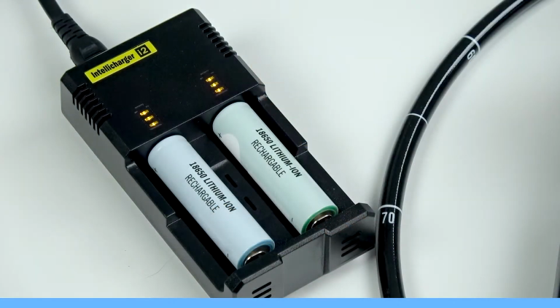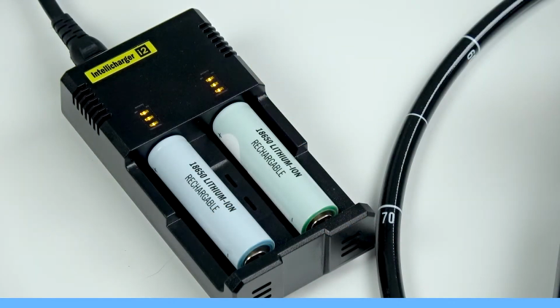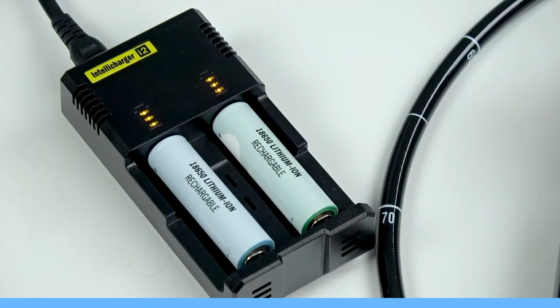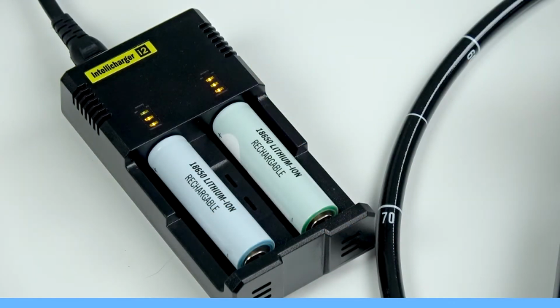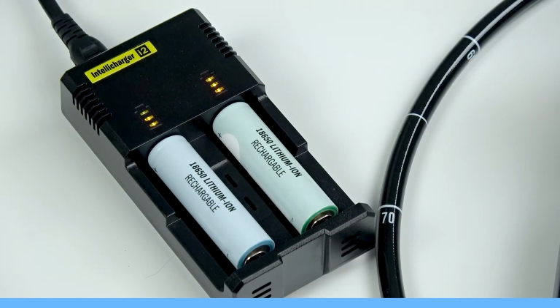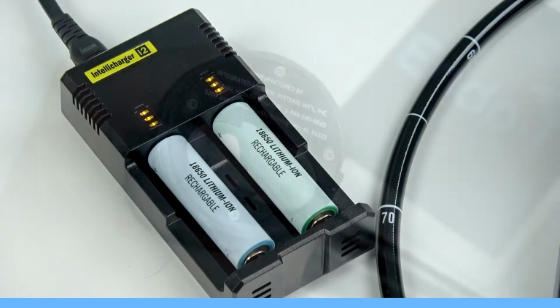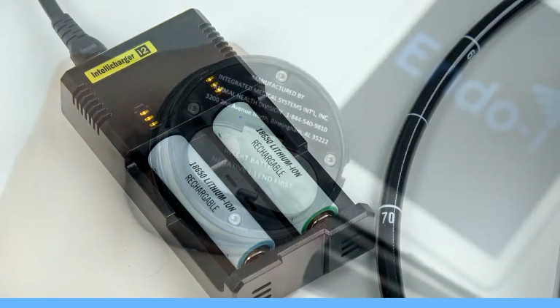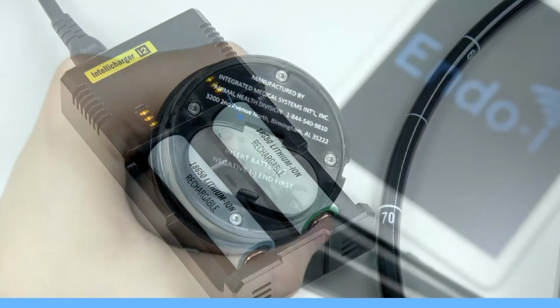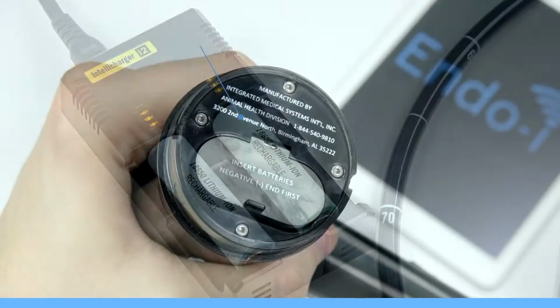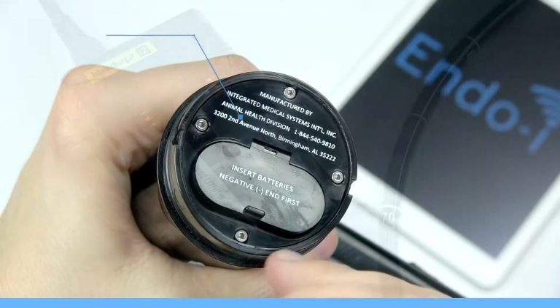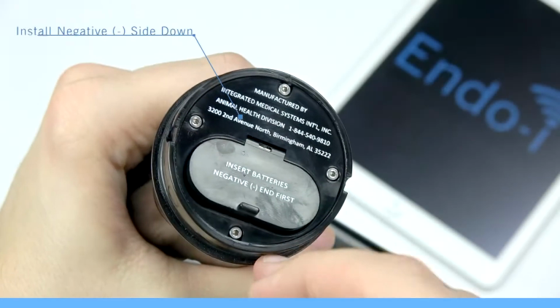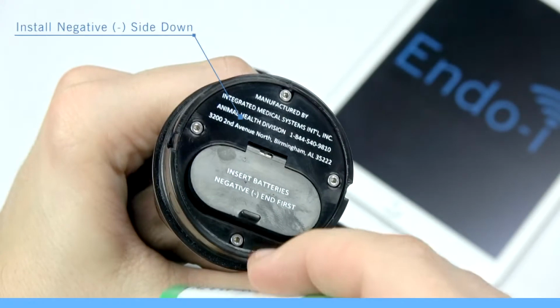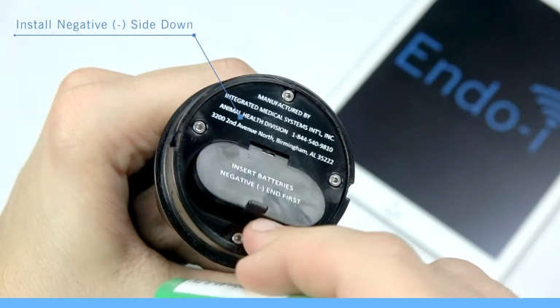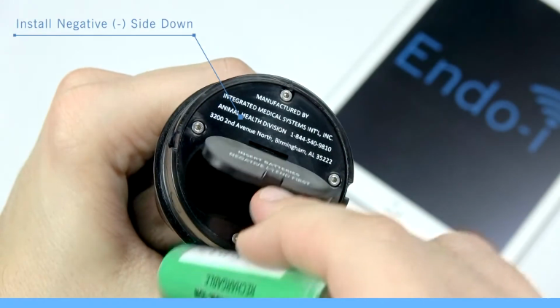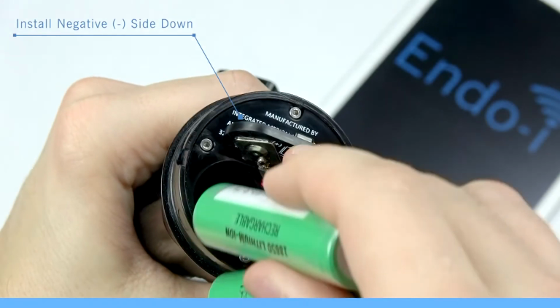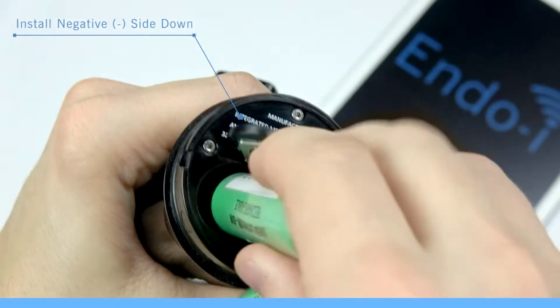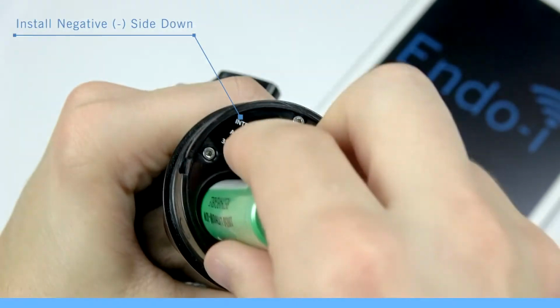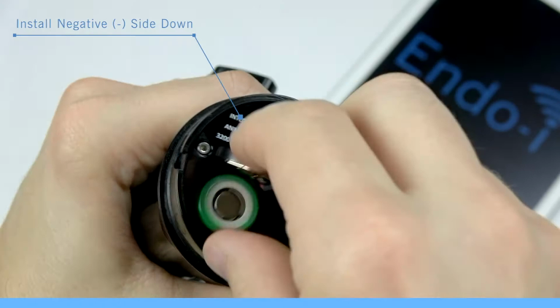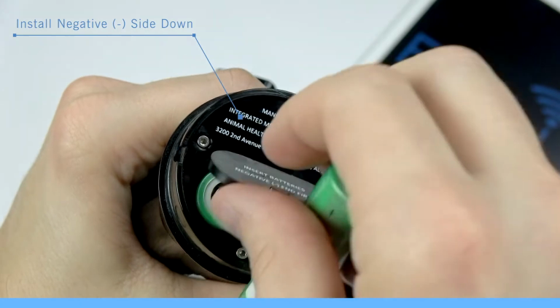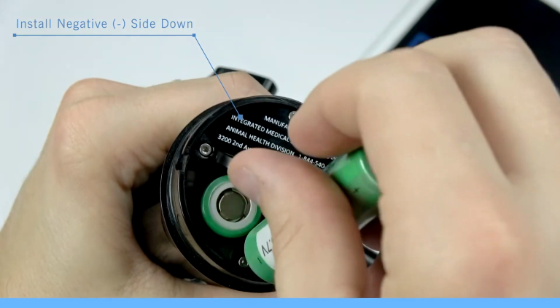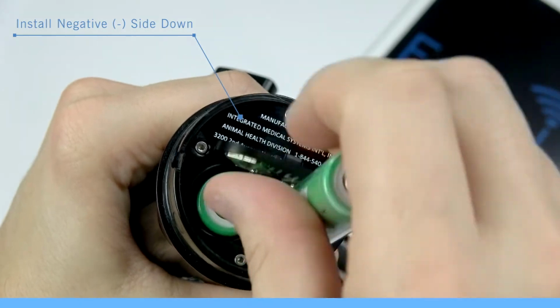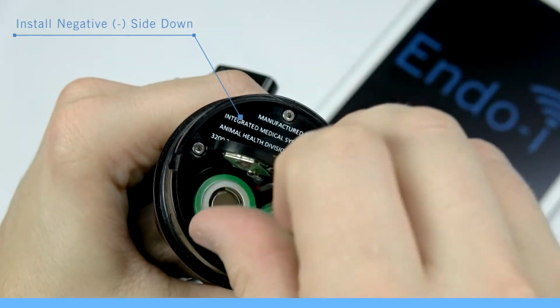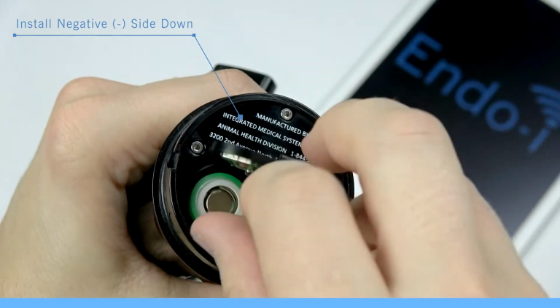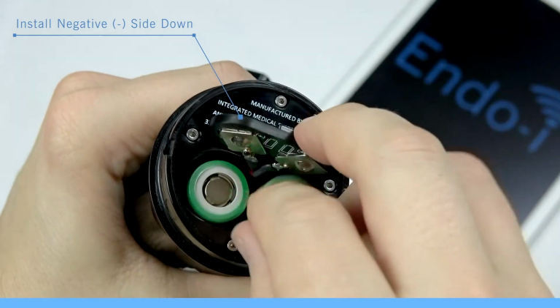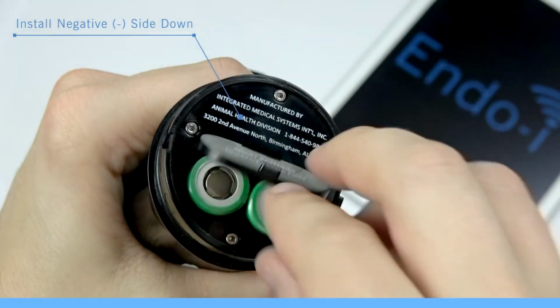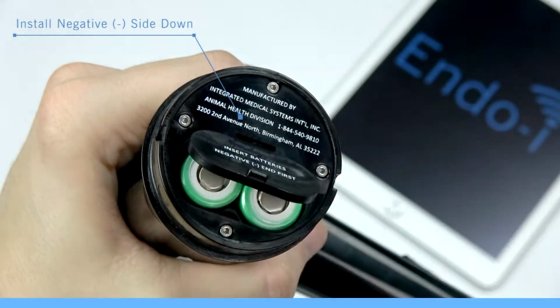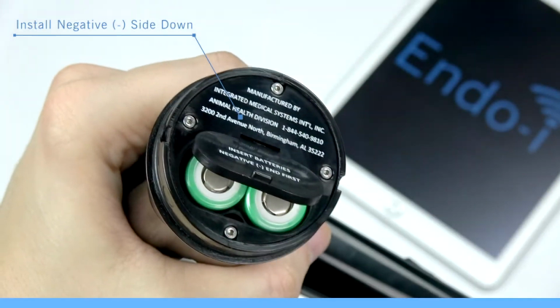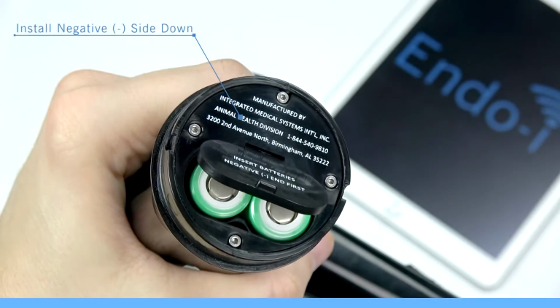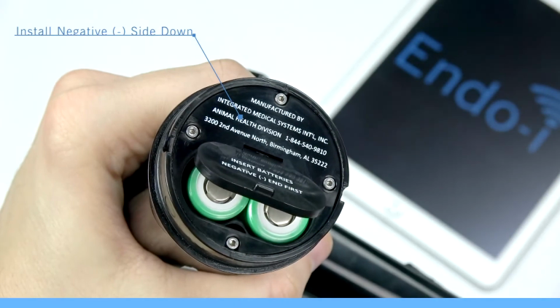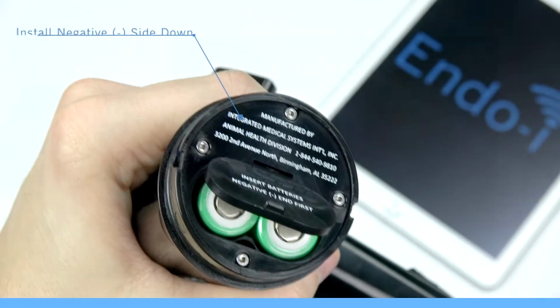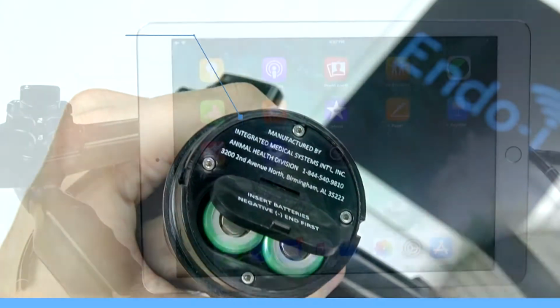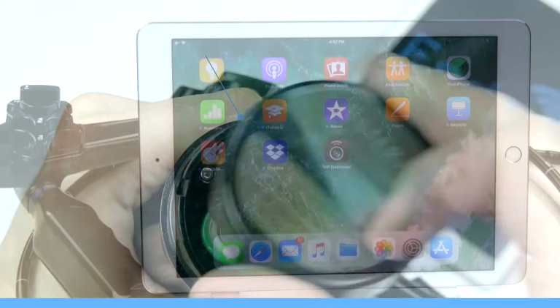First, make sure that you have fully charged and installed two of your EndoI lithium-ion batteries into your scope.